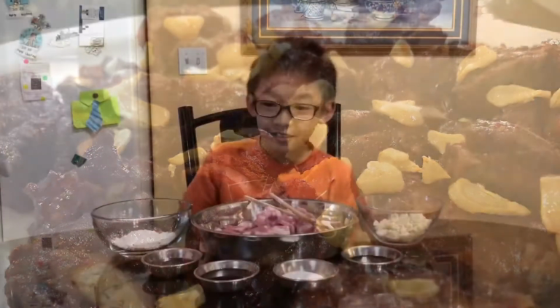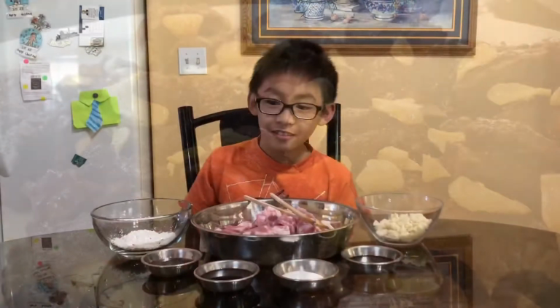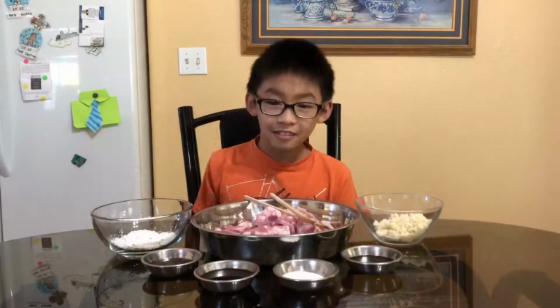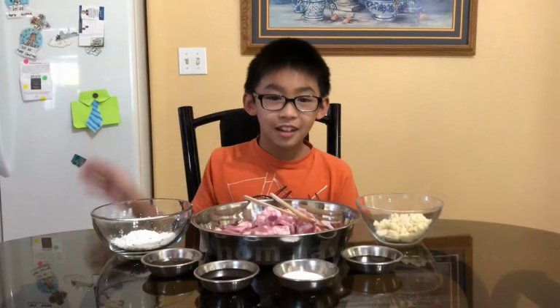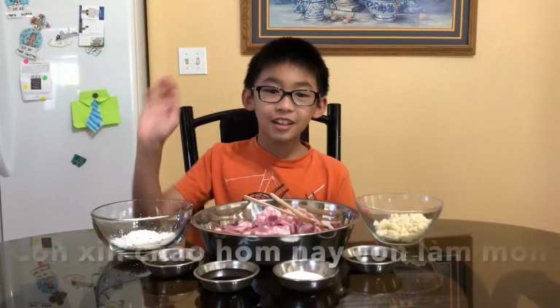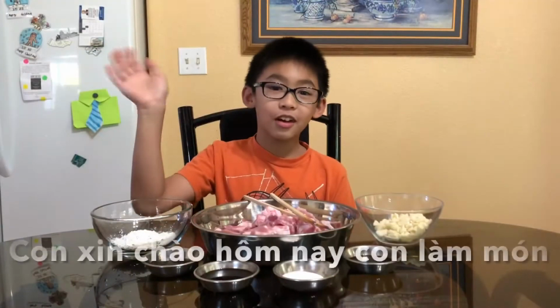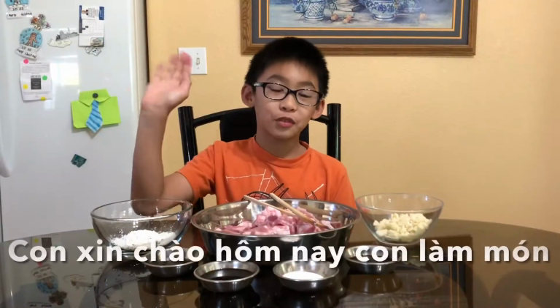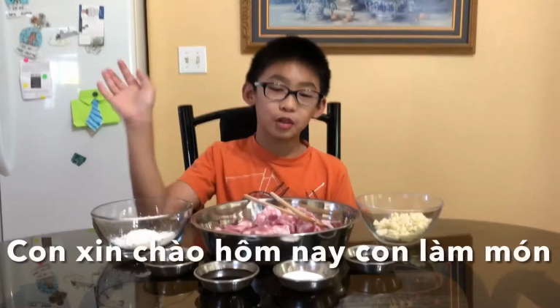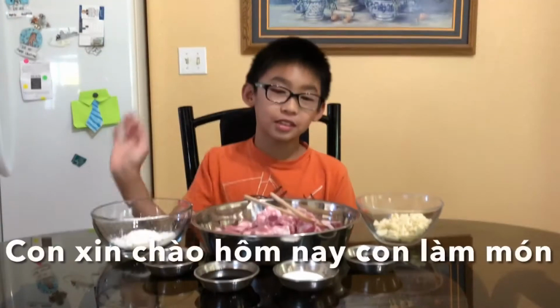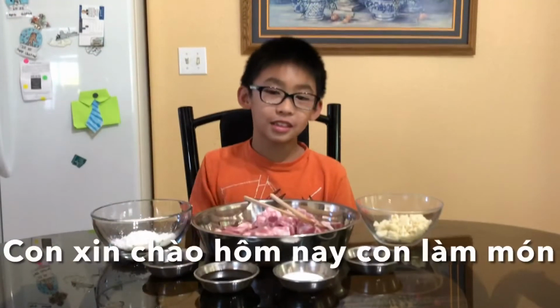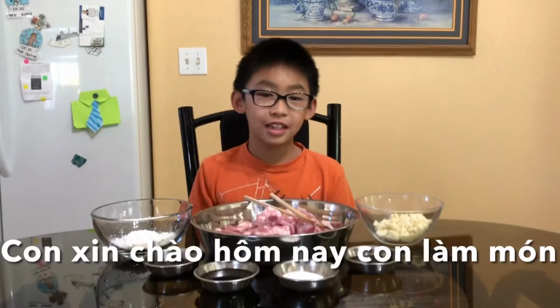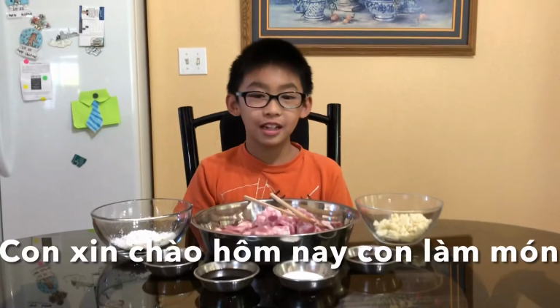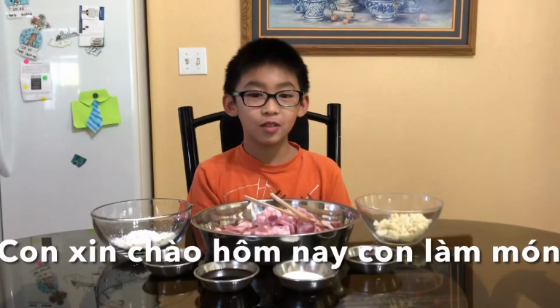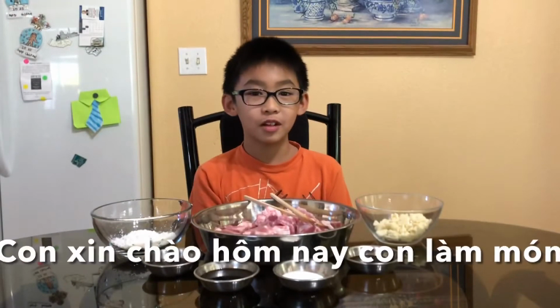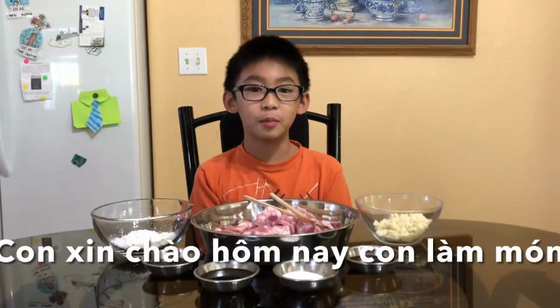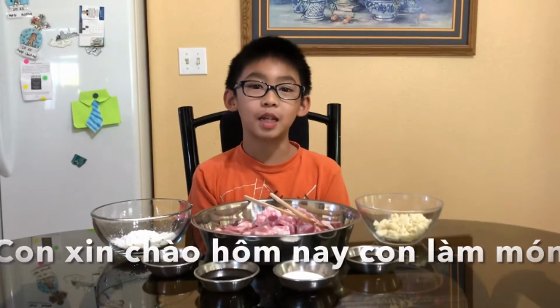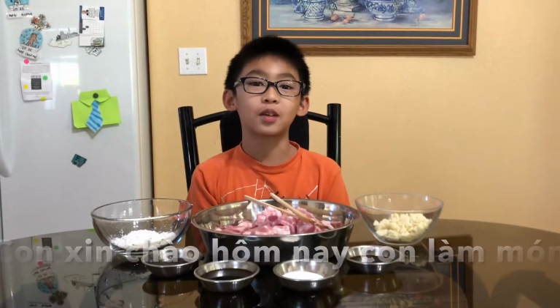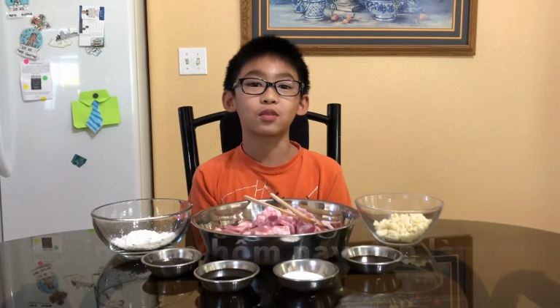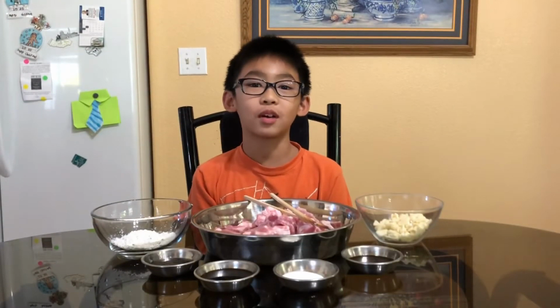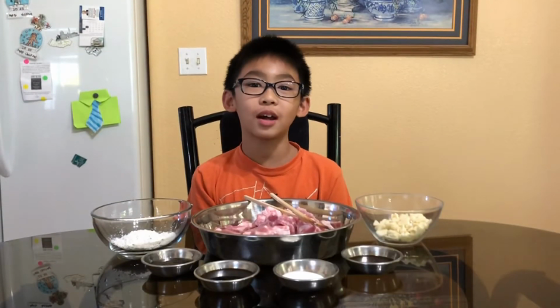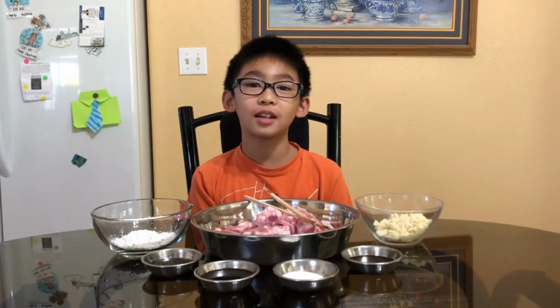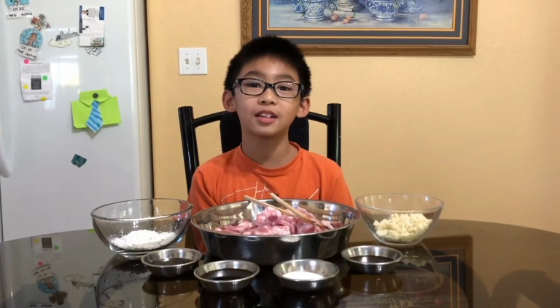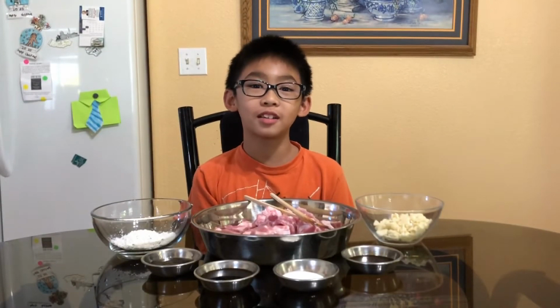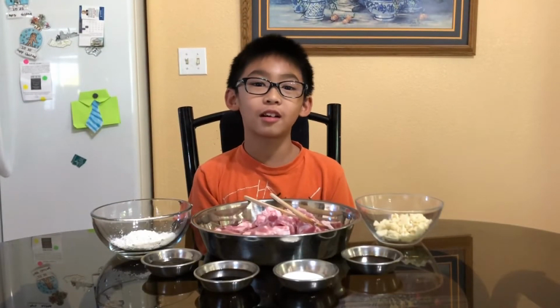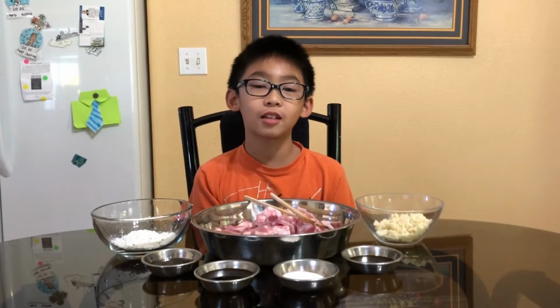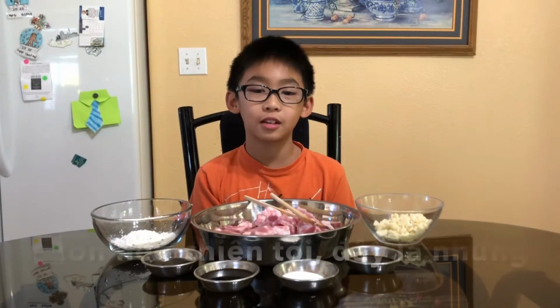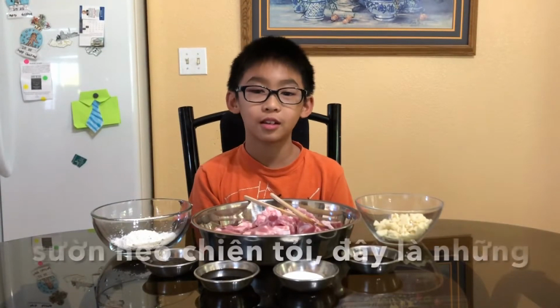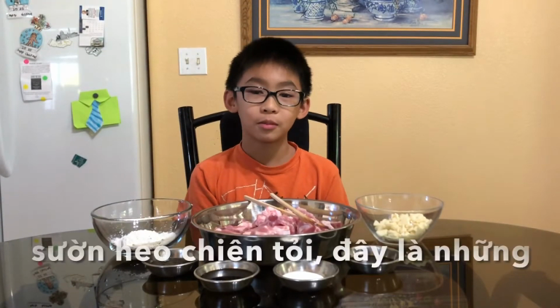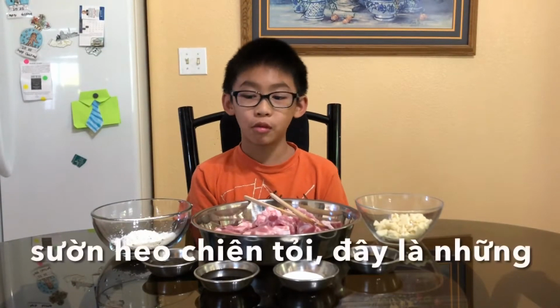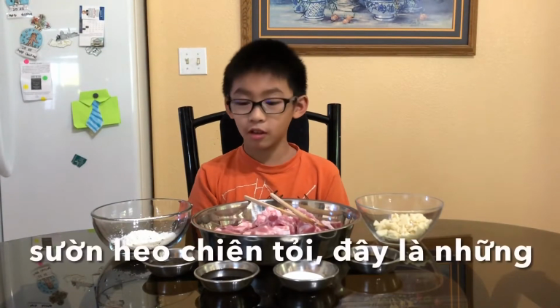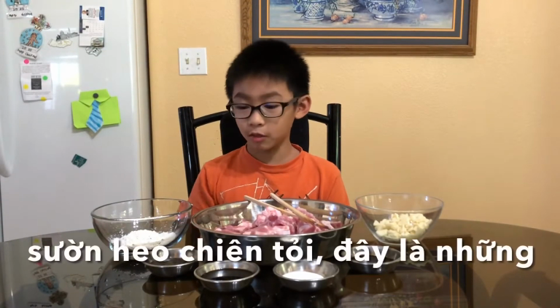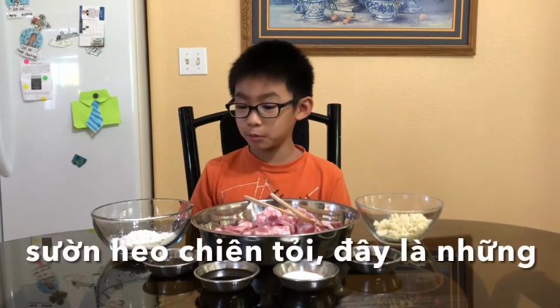Hello everyone. Today we are making fried garlic pork ribs.